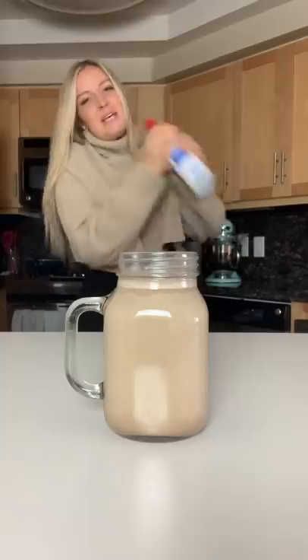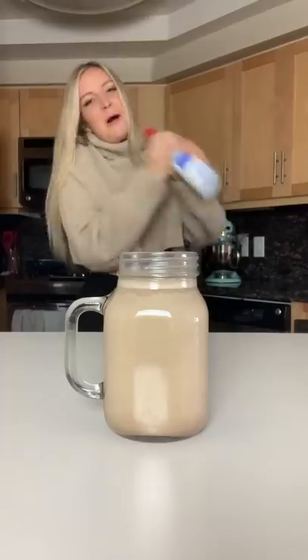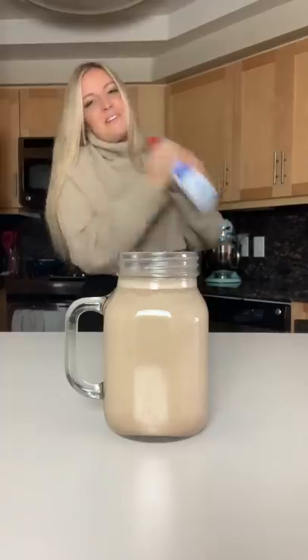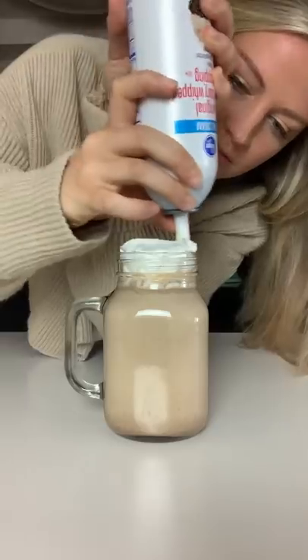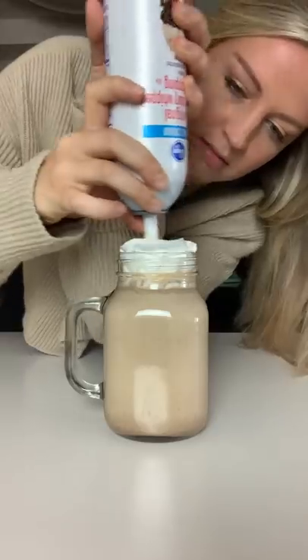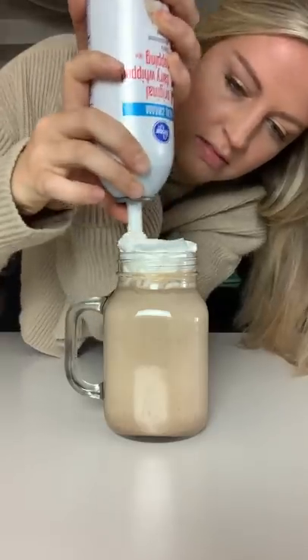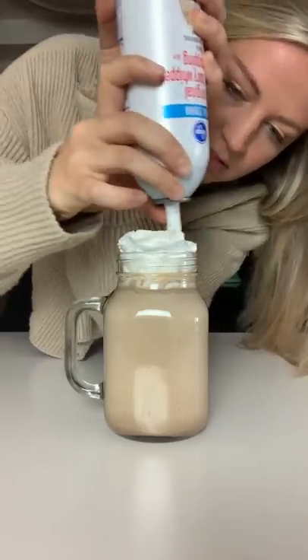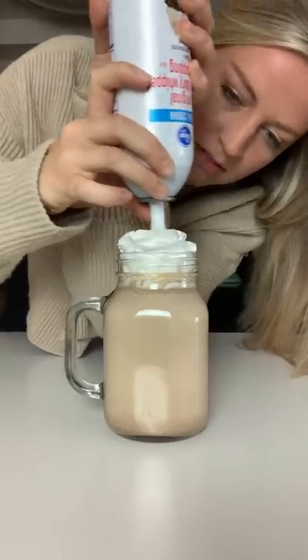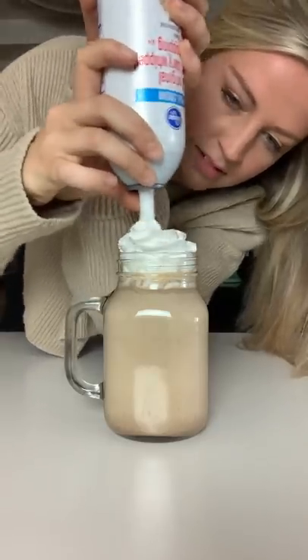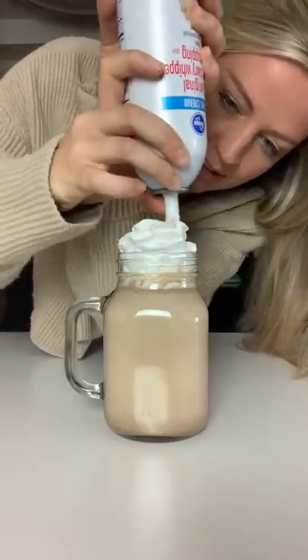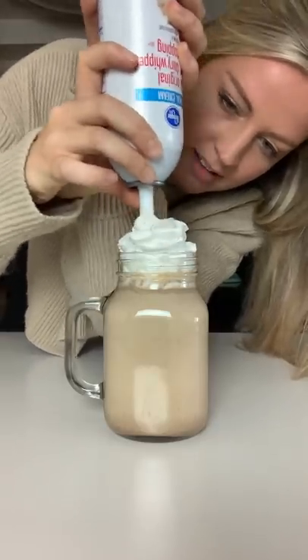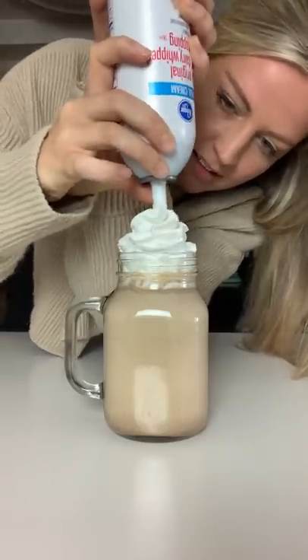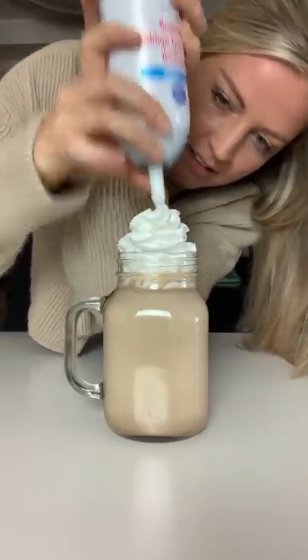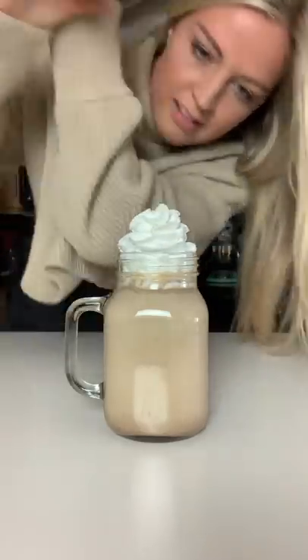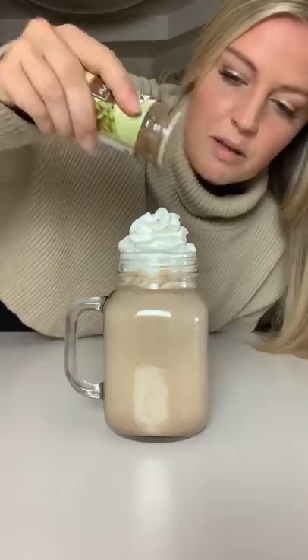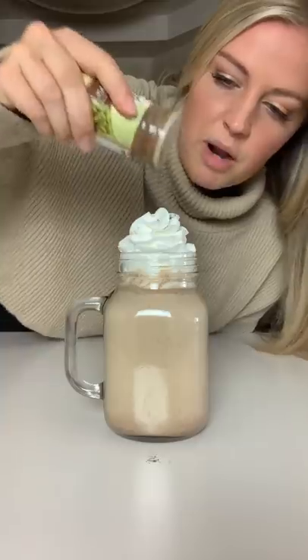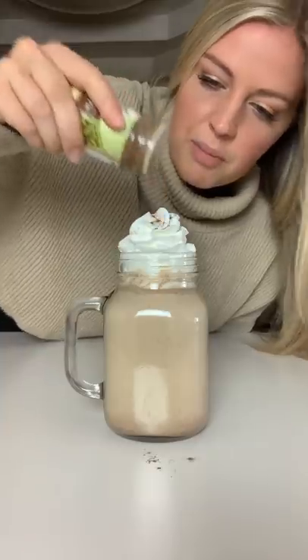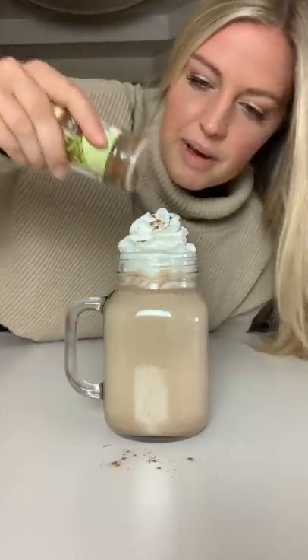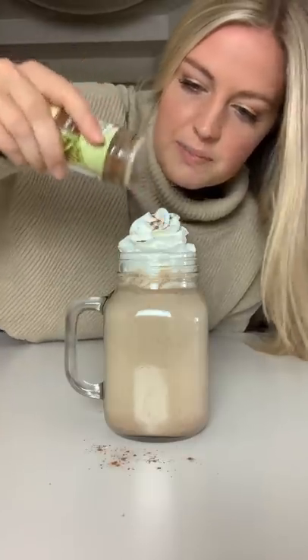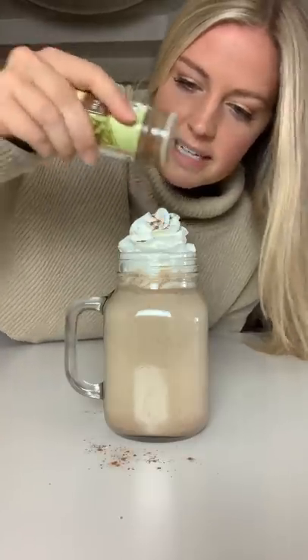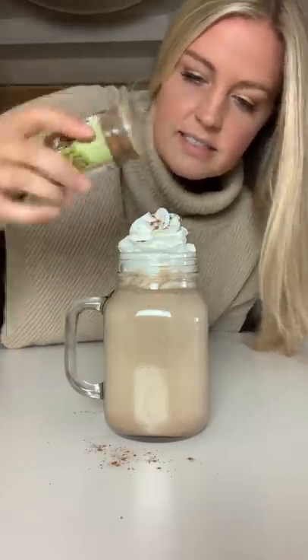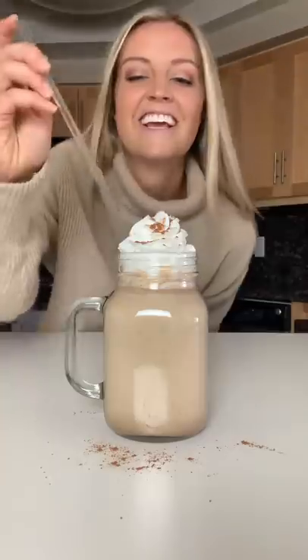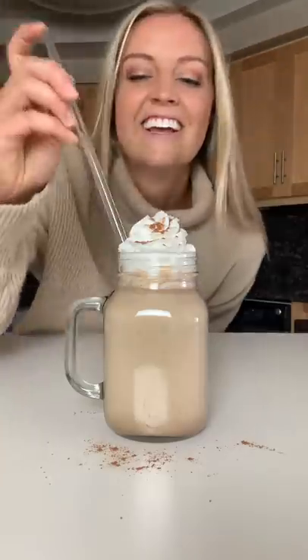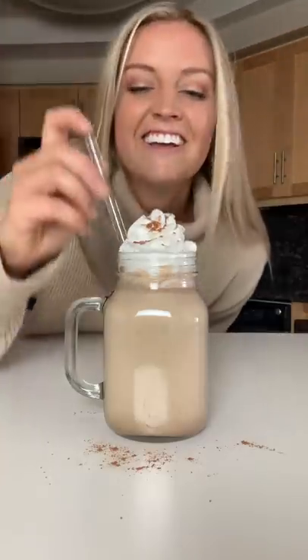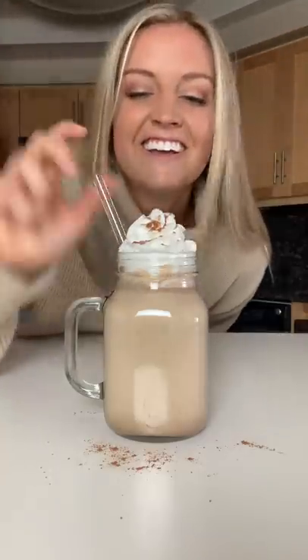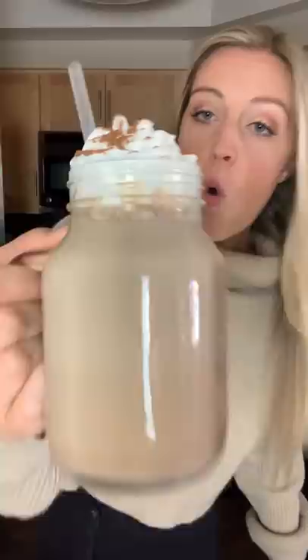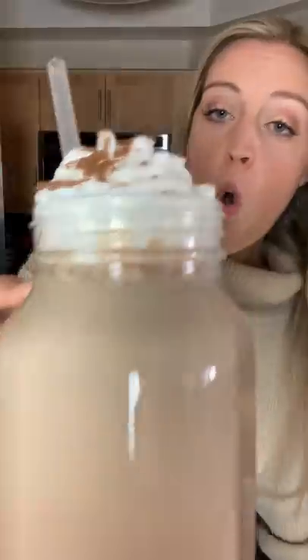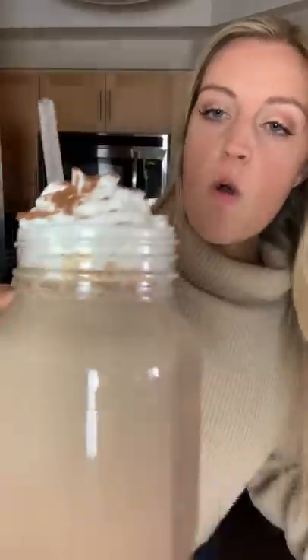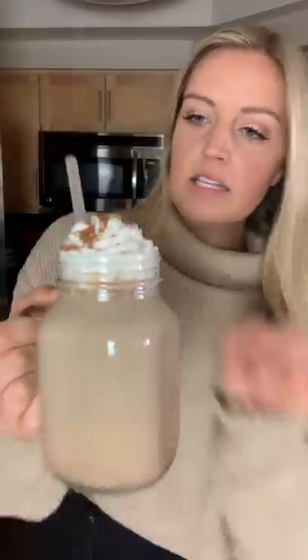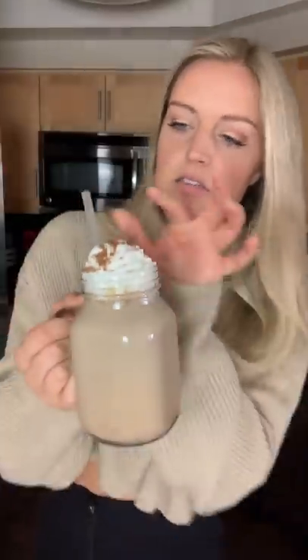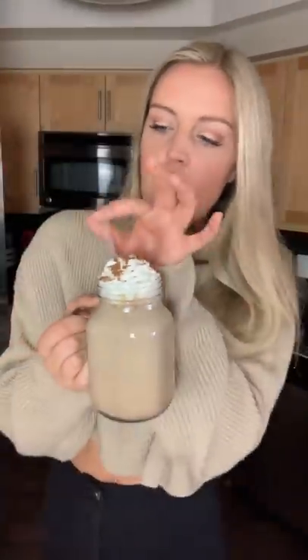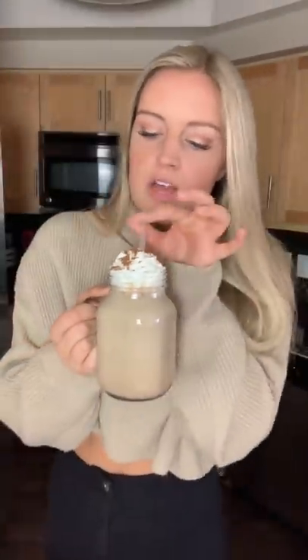Best part. Little bit of pumpkin pie spice. It looks so good.